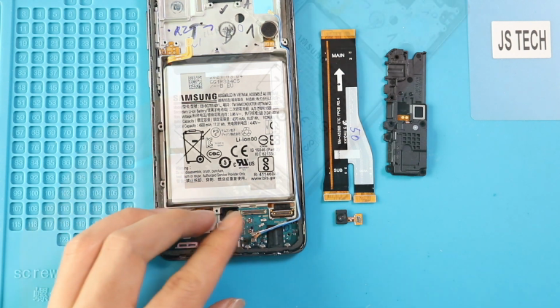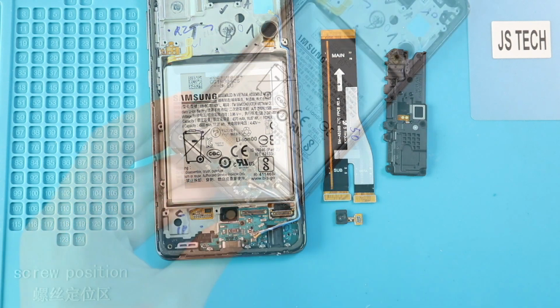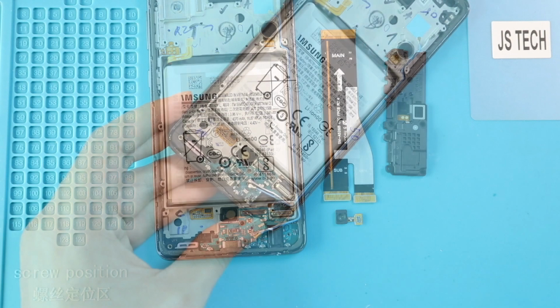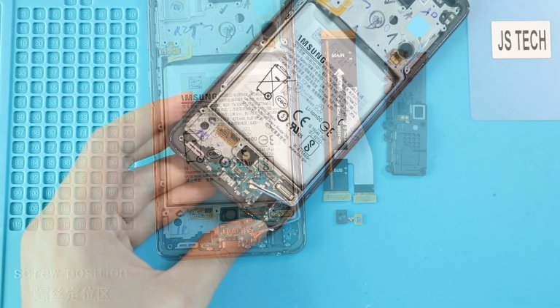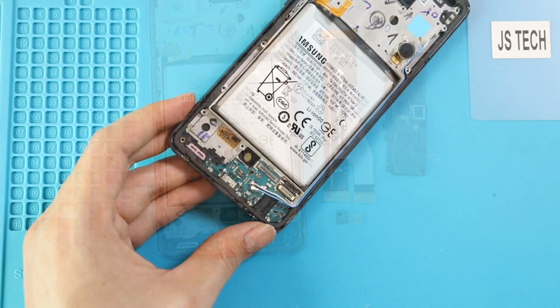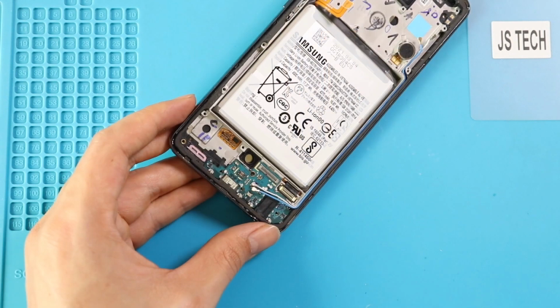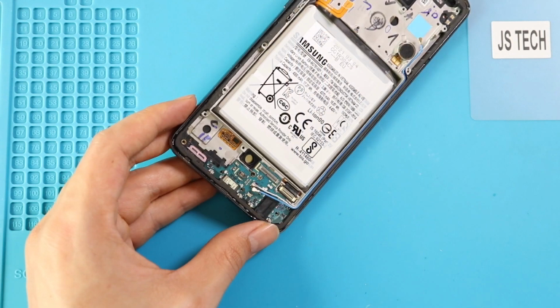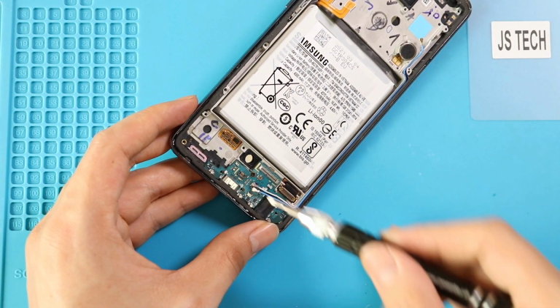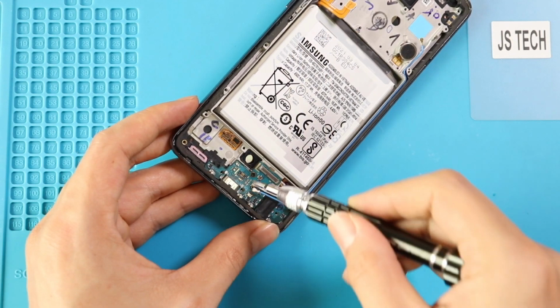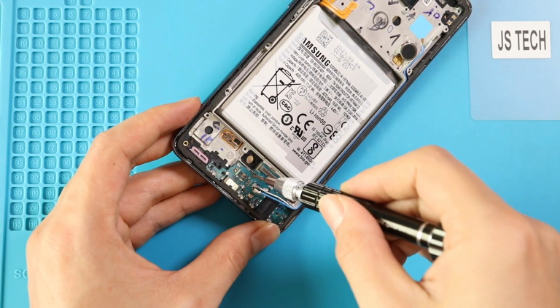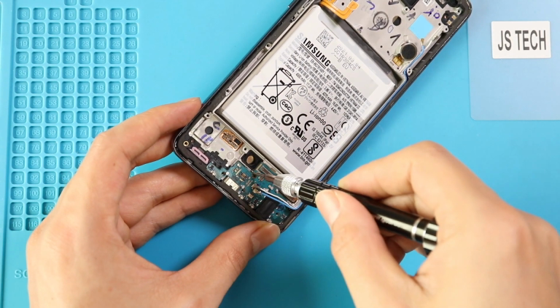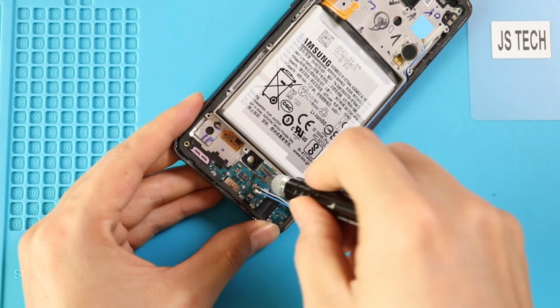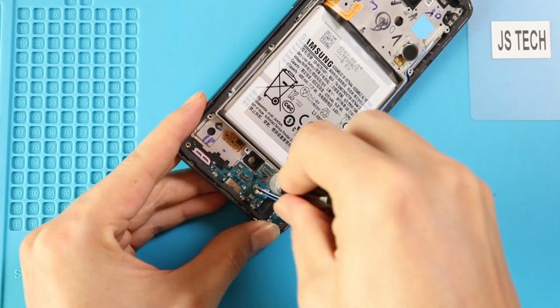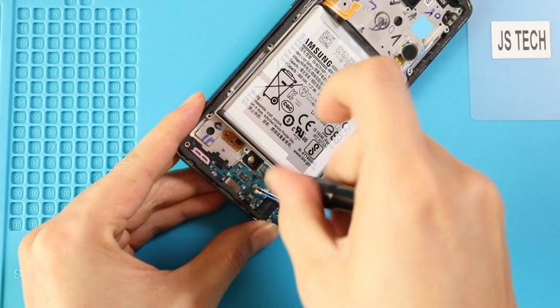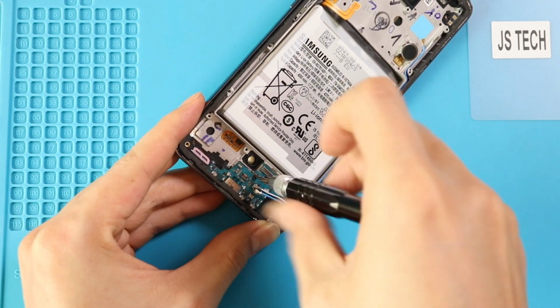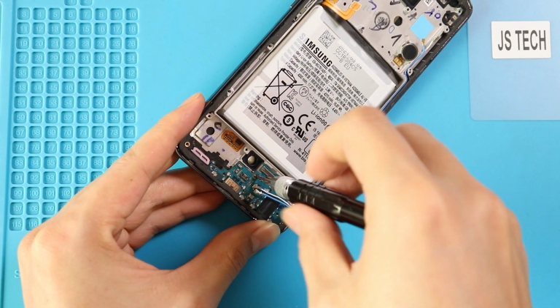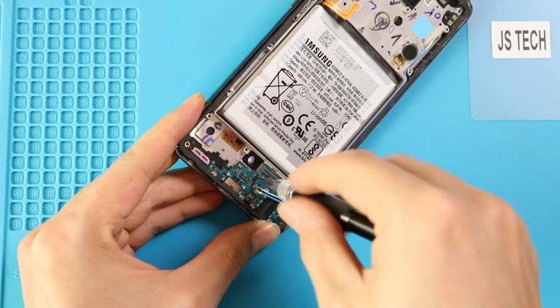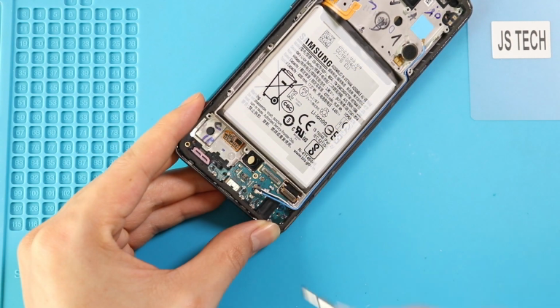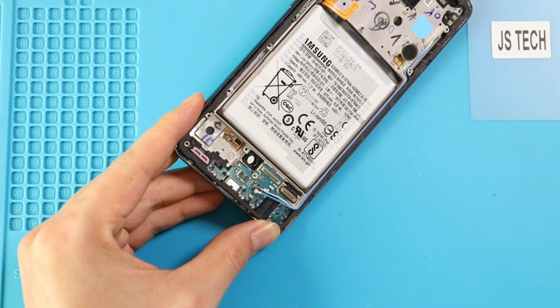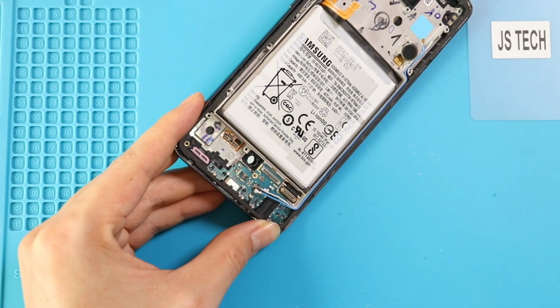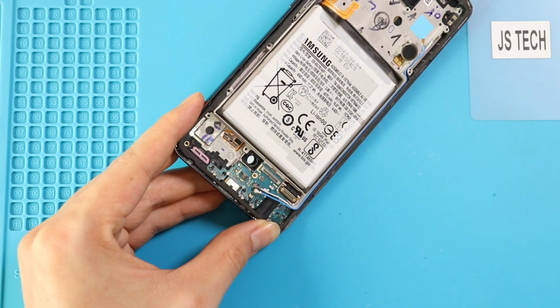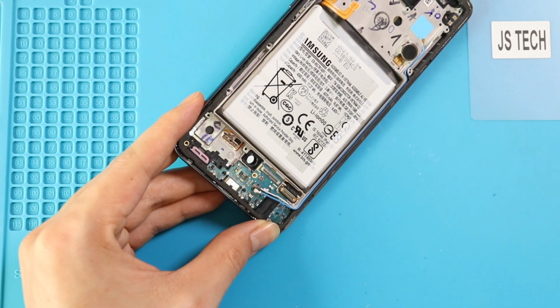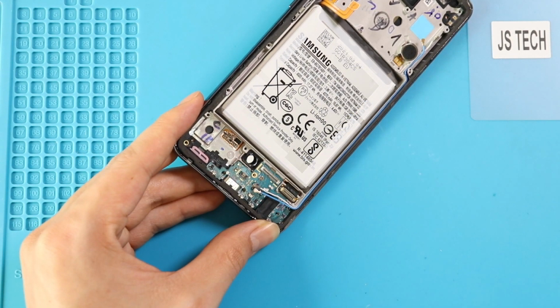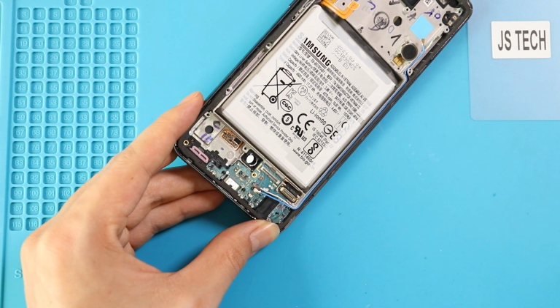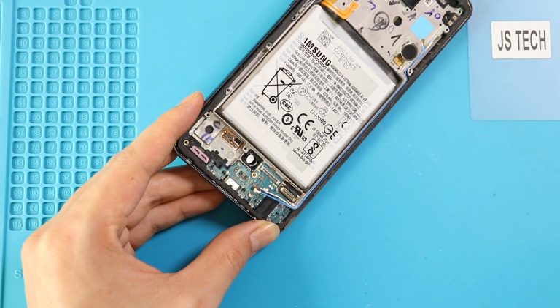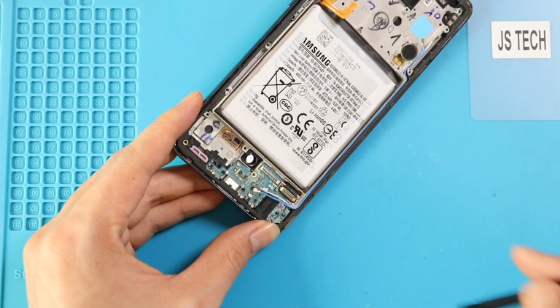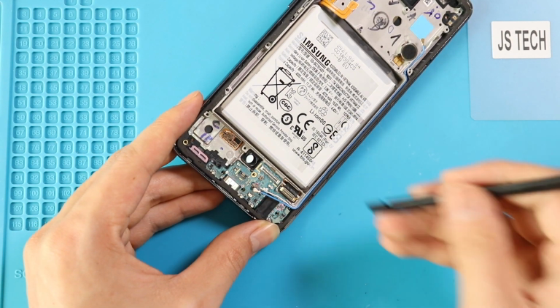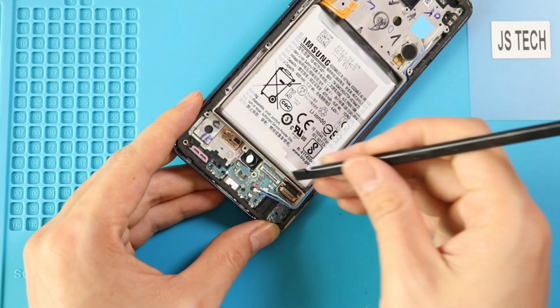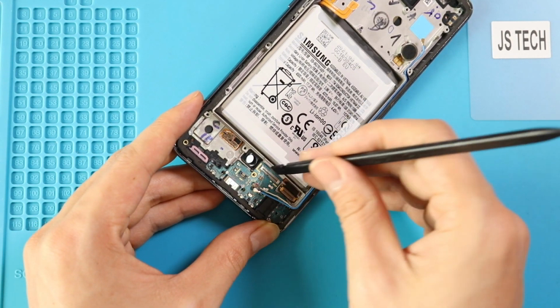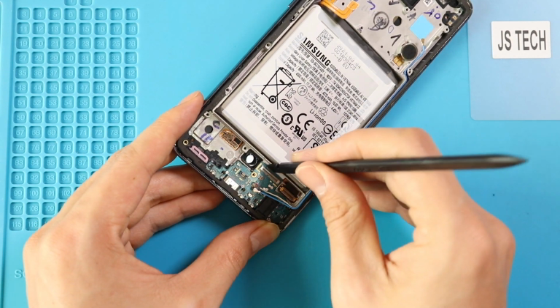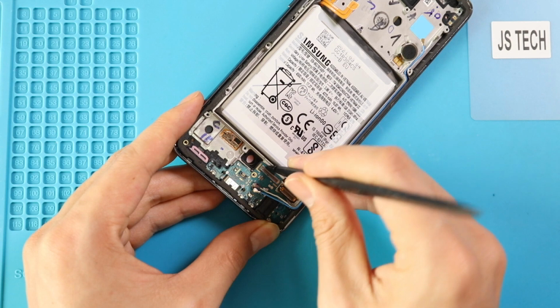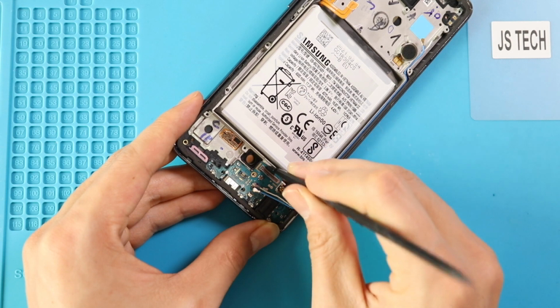Next, undo one more screw and then, using a pry tool, lift the secondary board, which includes the charger port and headphone jack.